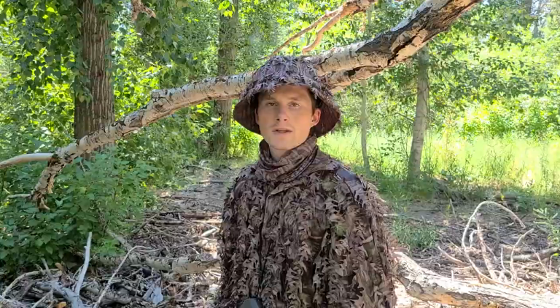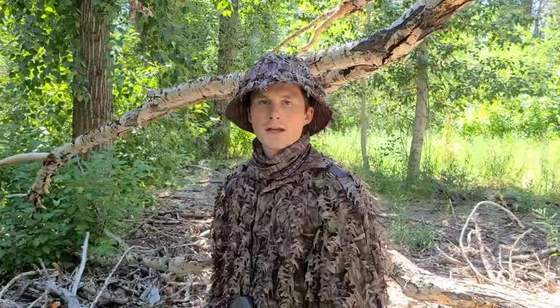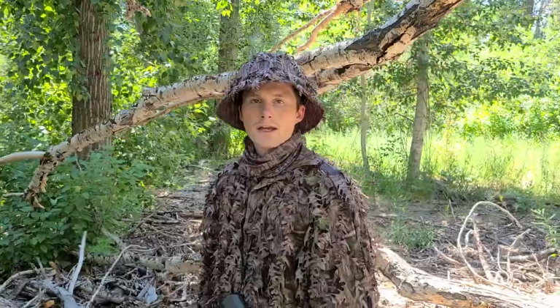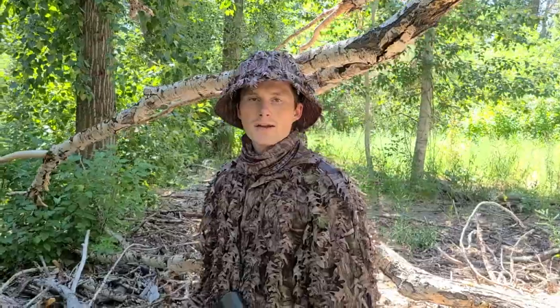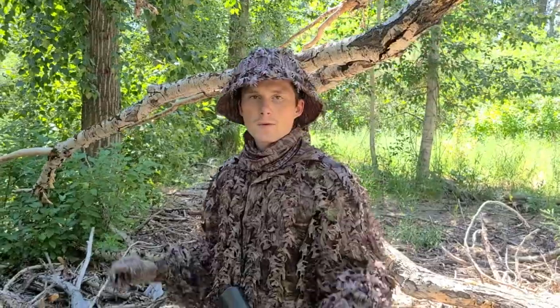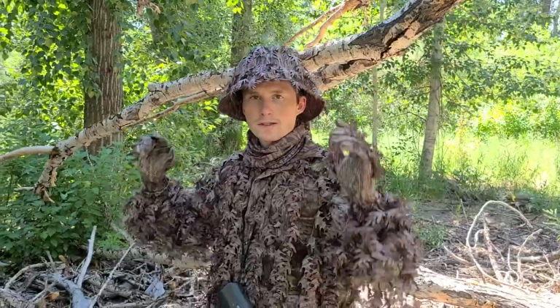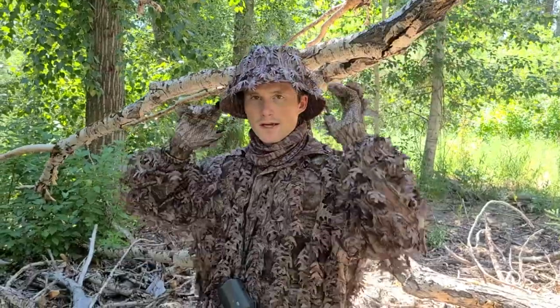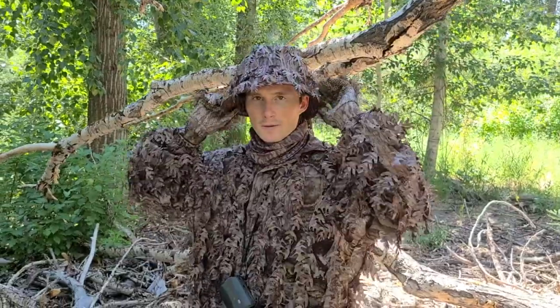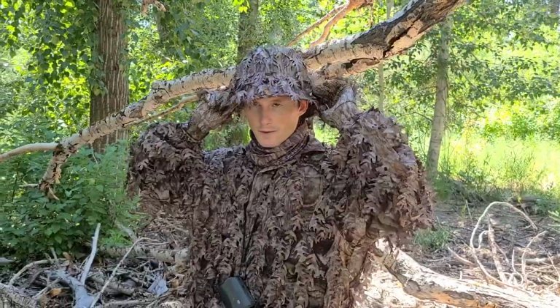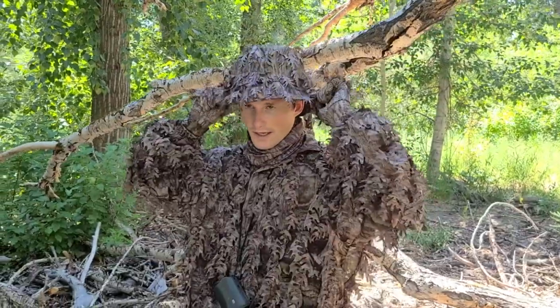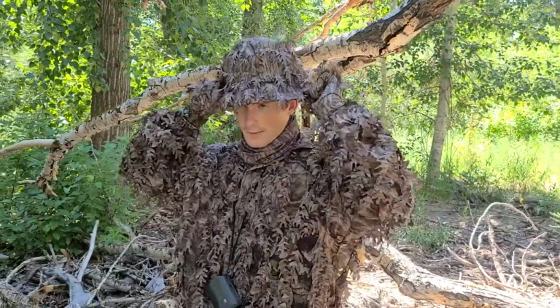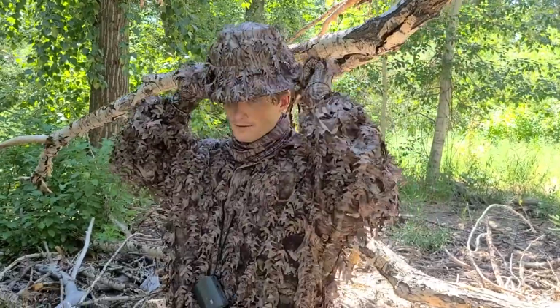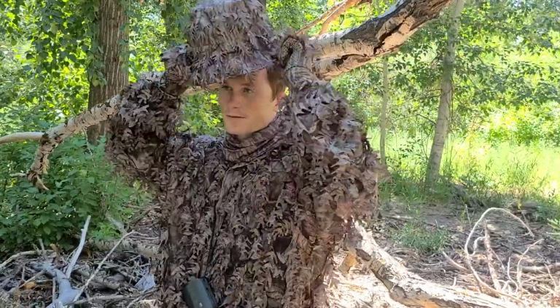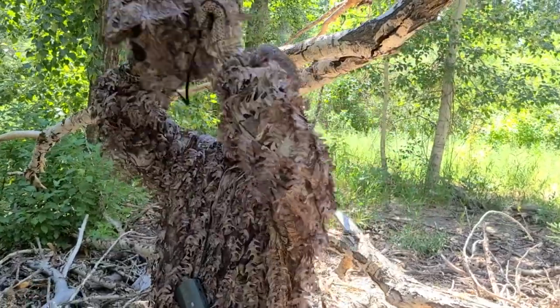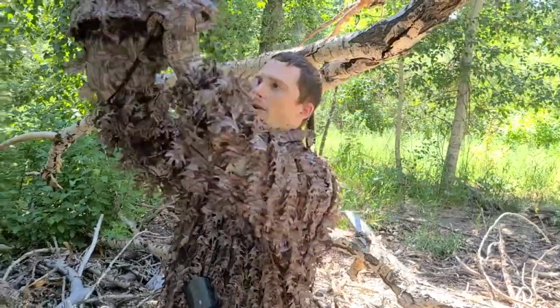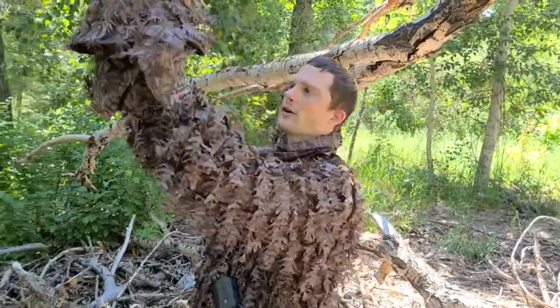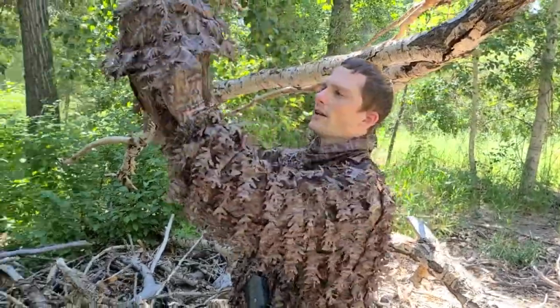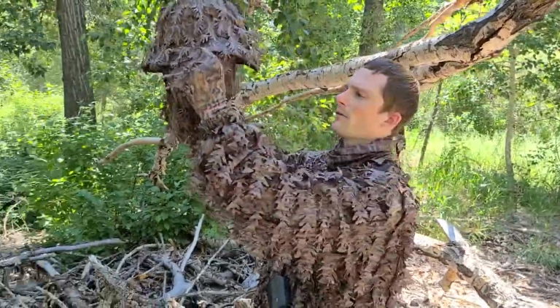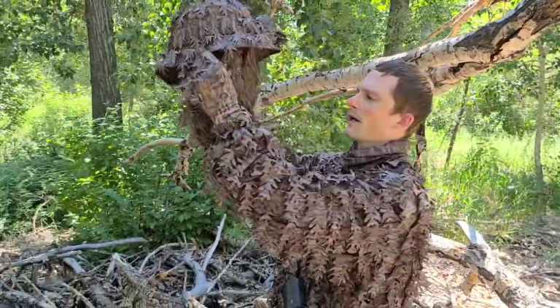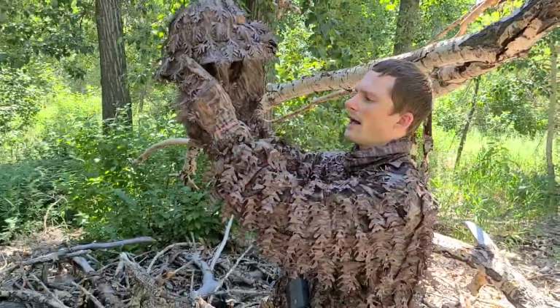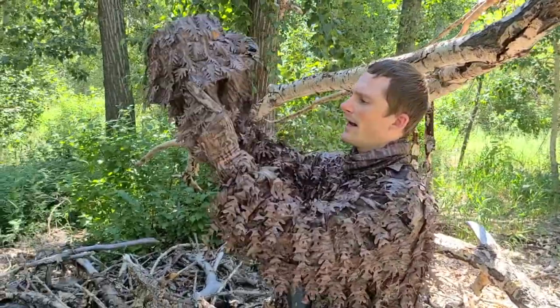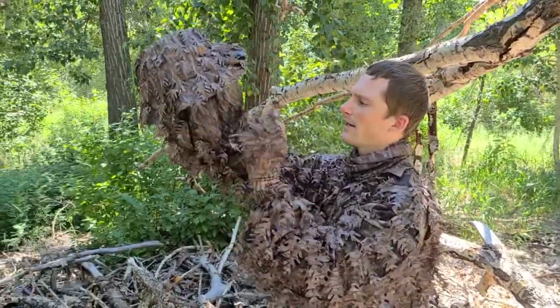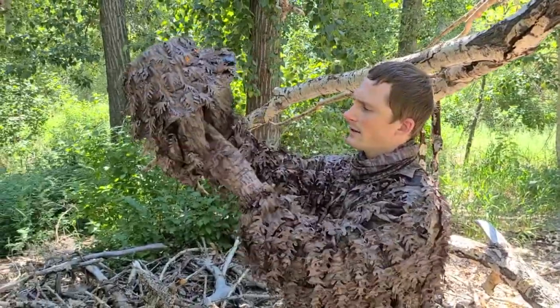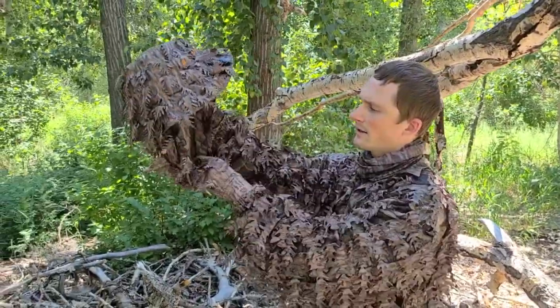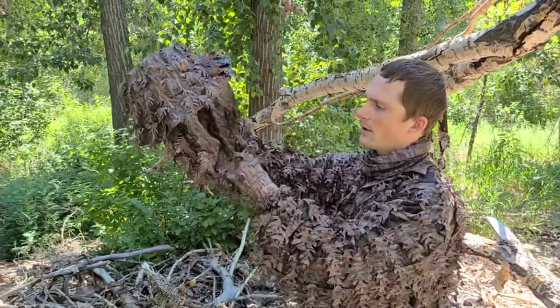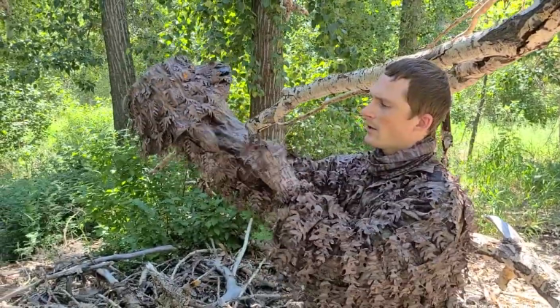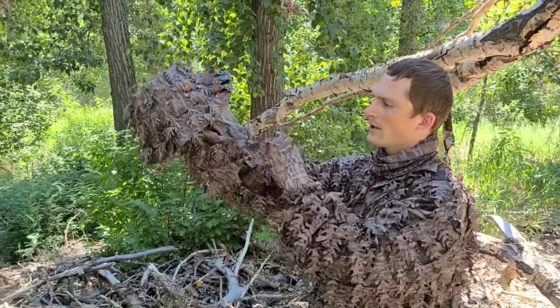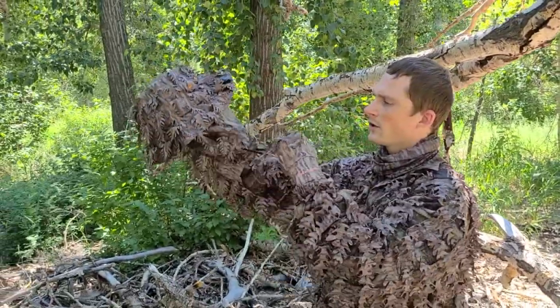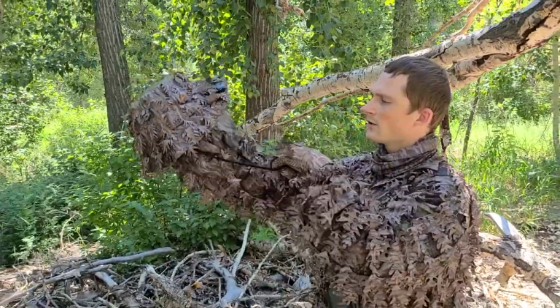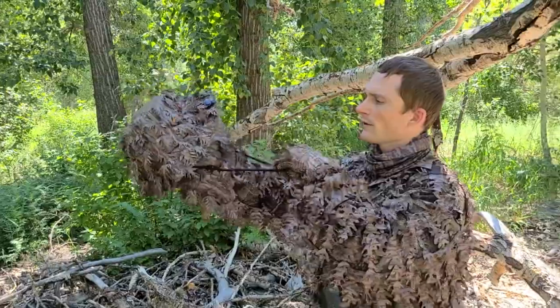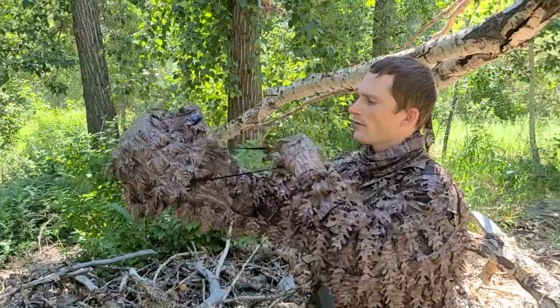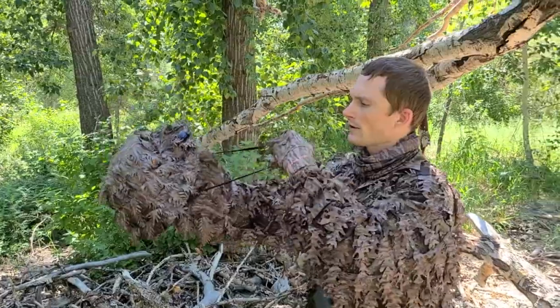Hey everyone, it's Kyle with Quick Camo. It's our 3D leafy bucket hat. I wanted to show you some of the features.